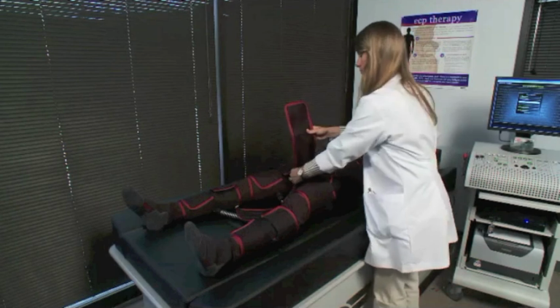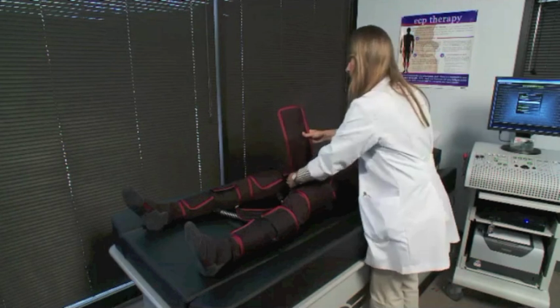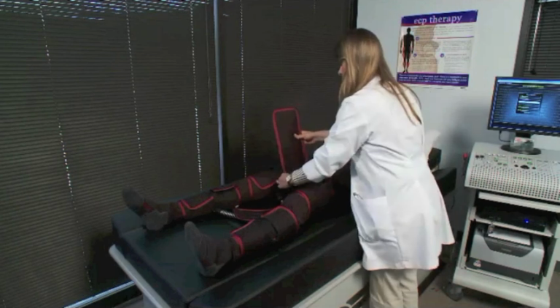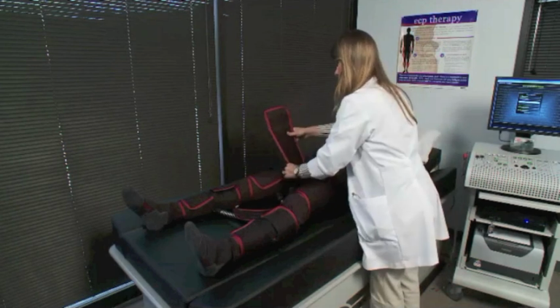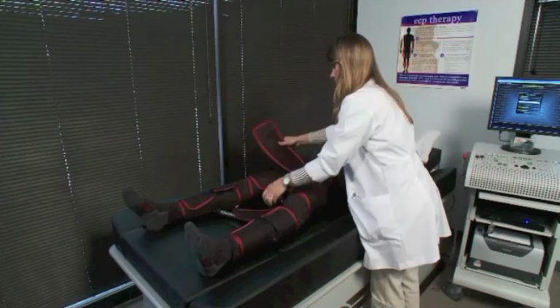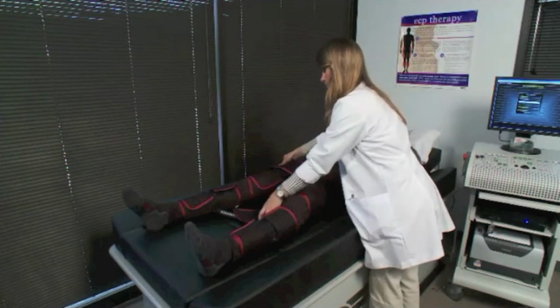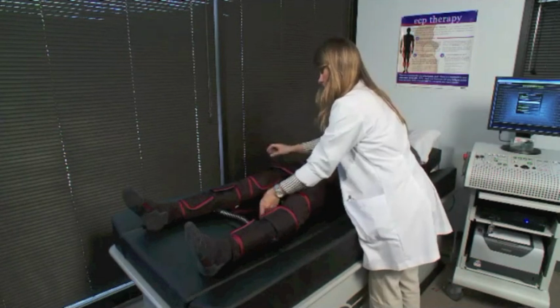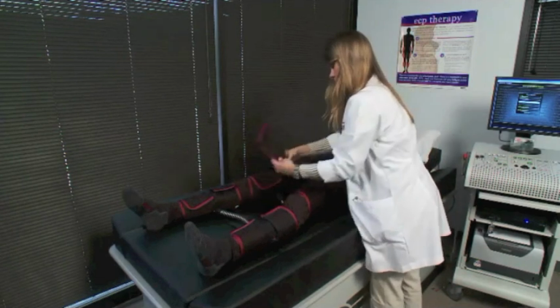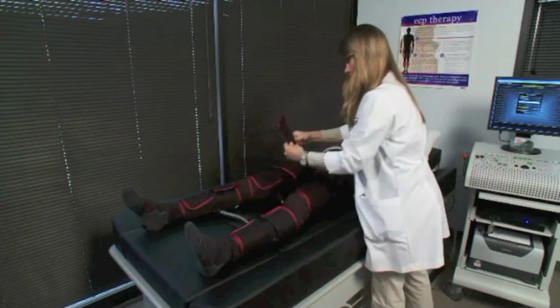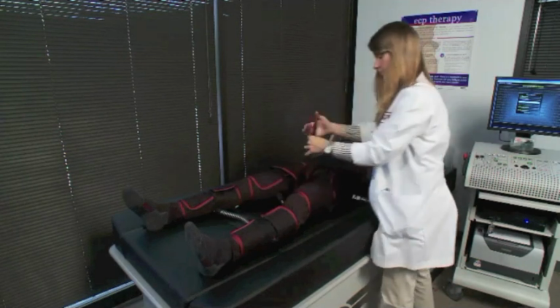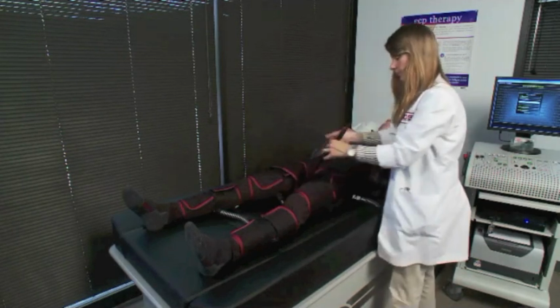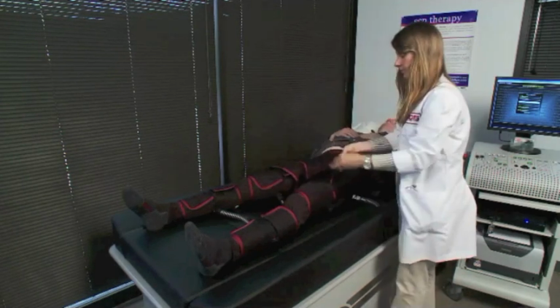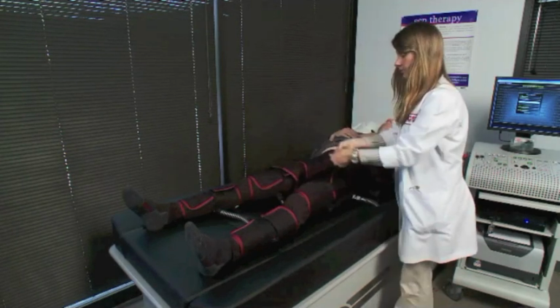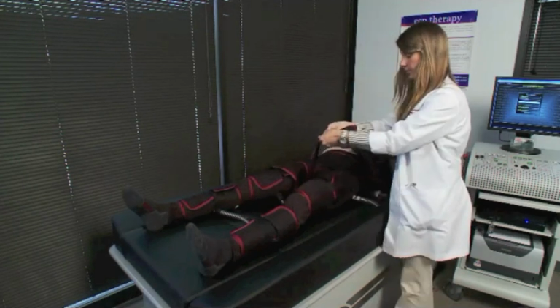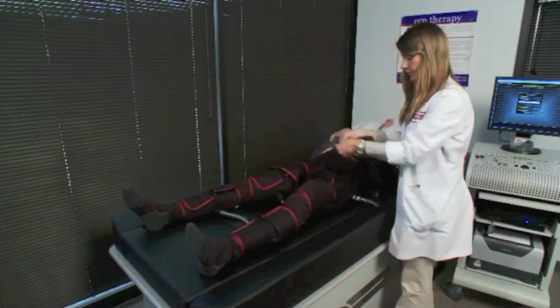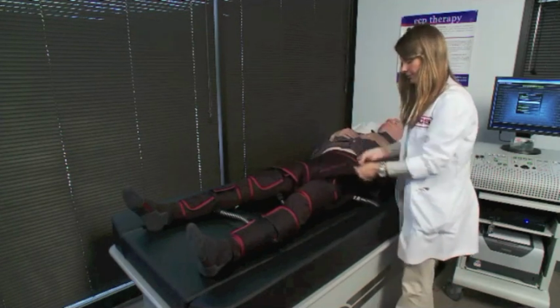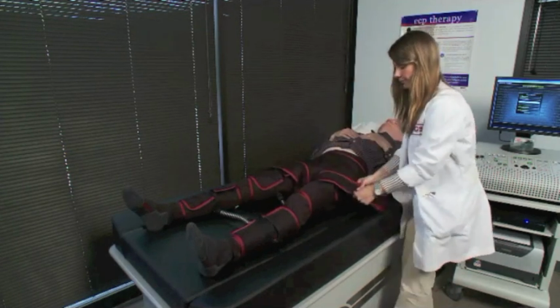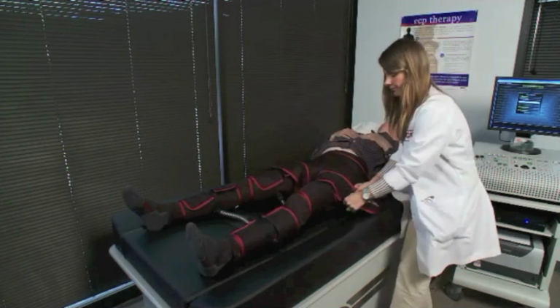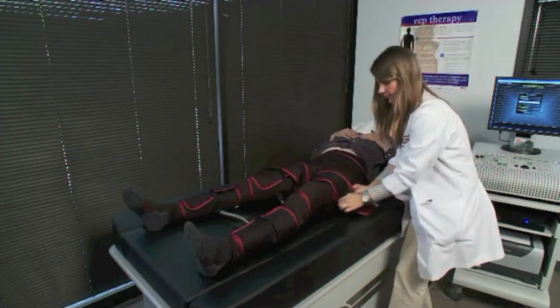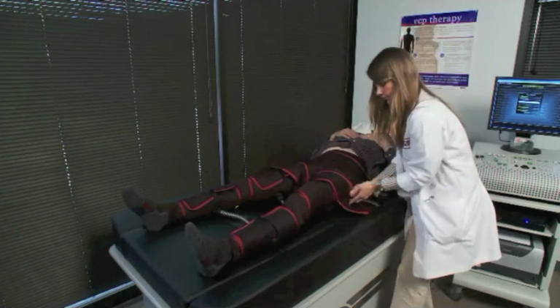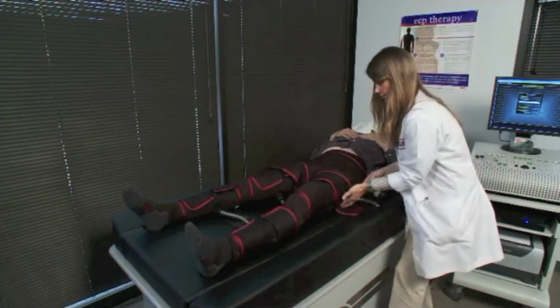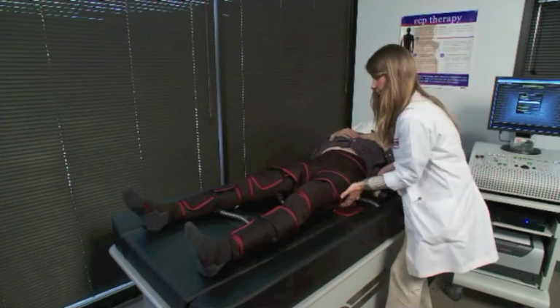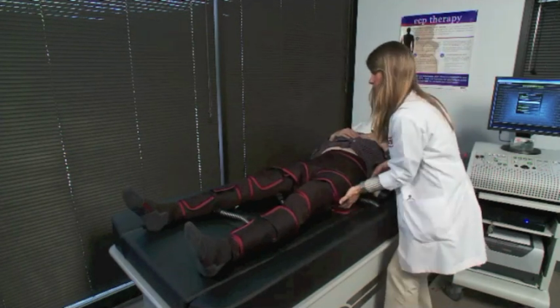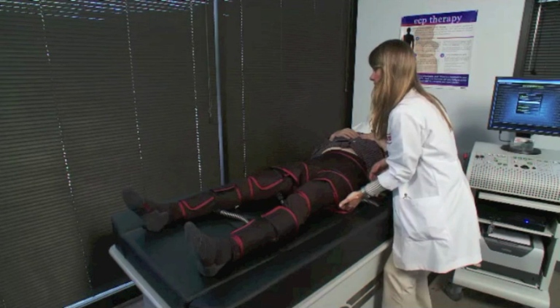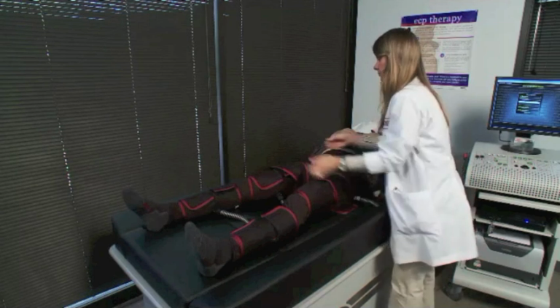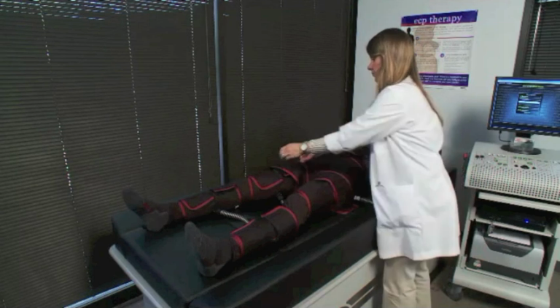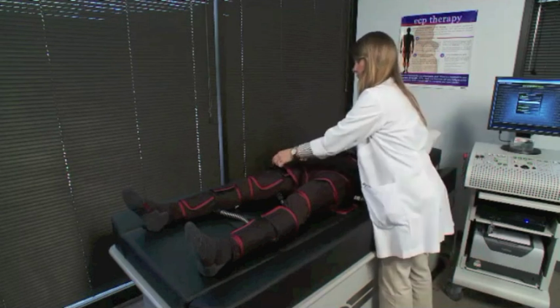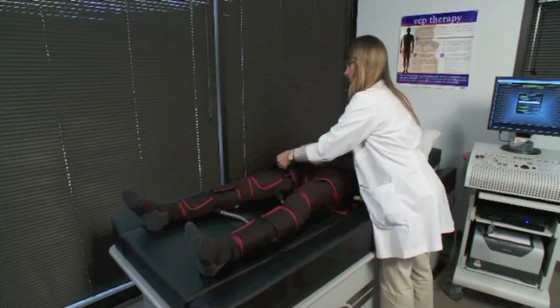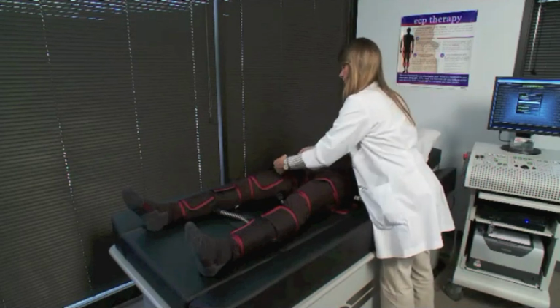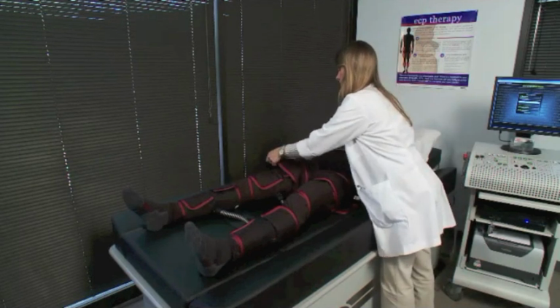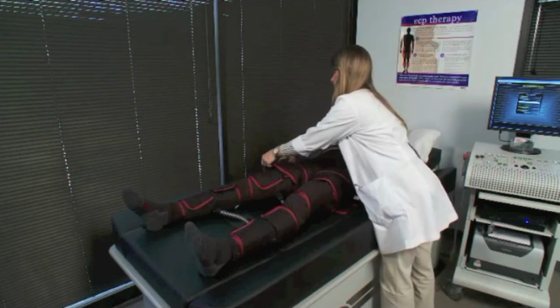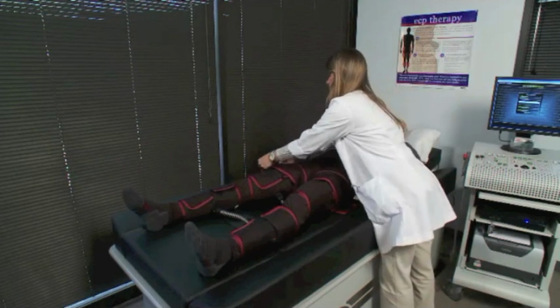Lastly, take the large securement strap and attach directly over the top of the thigh, securing underneath the leg.